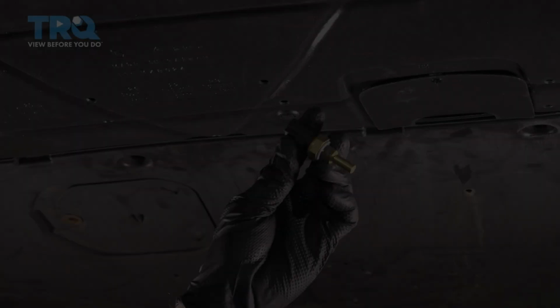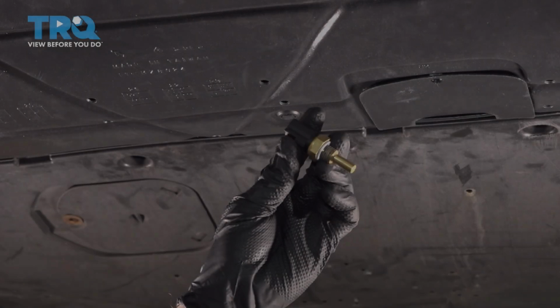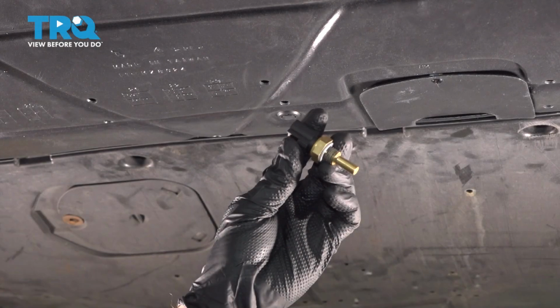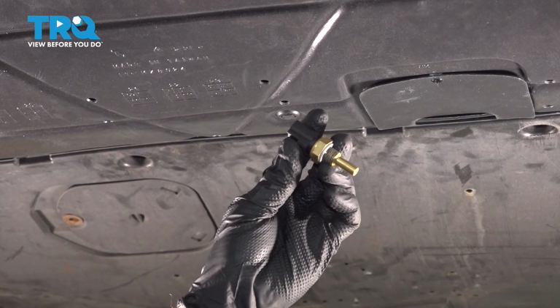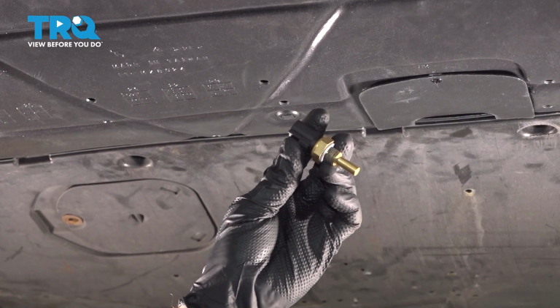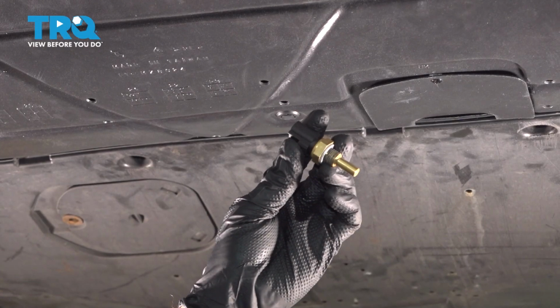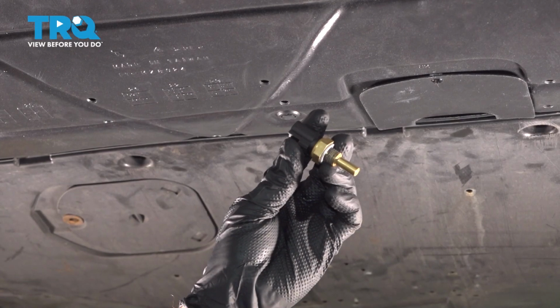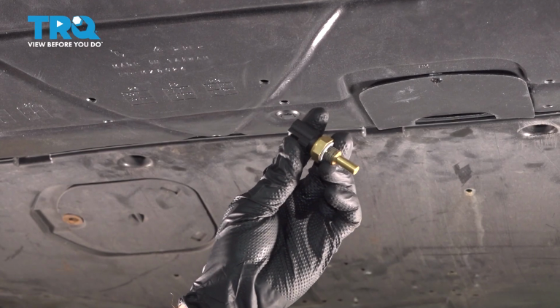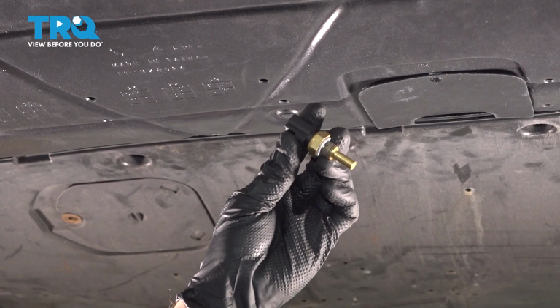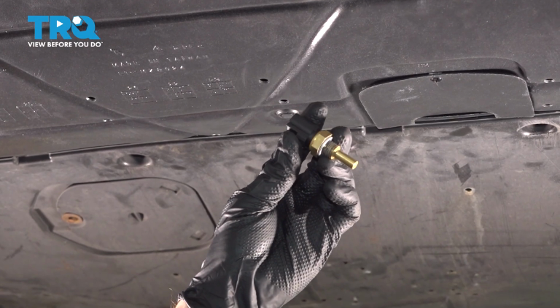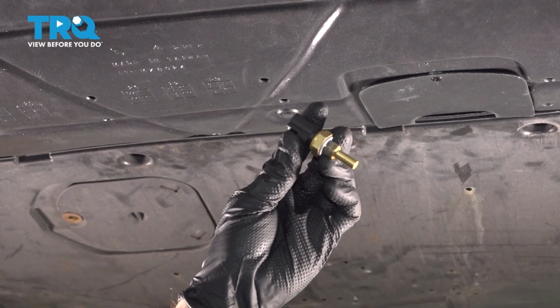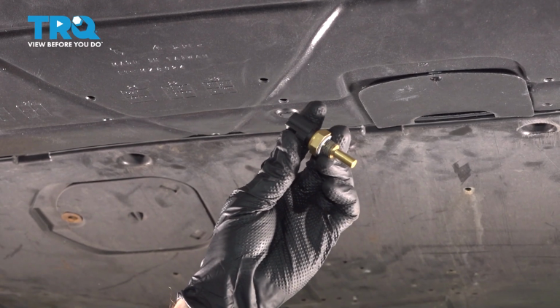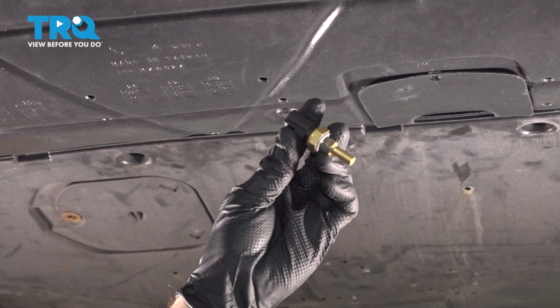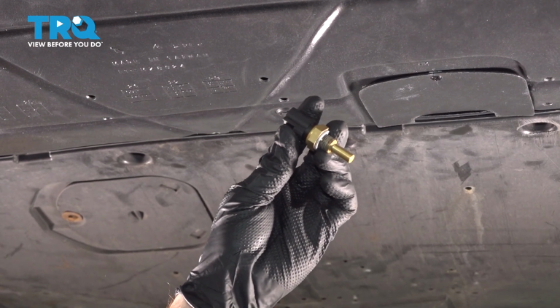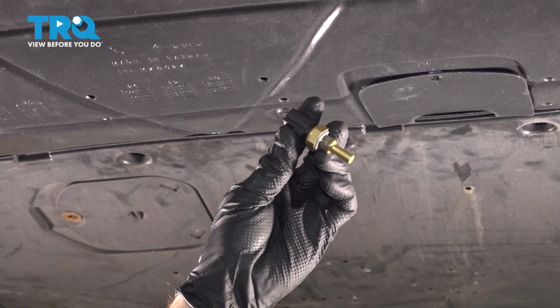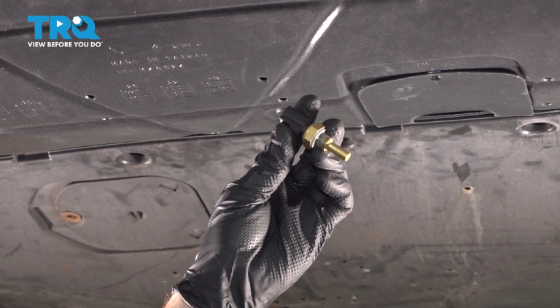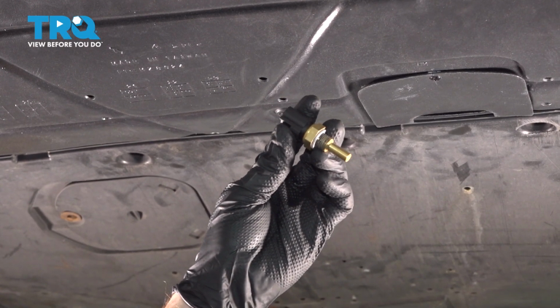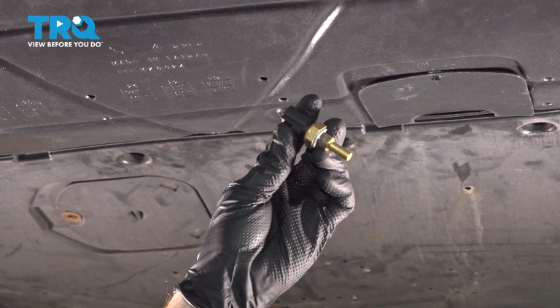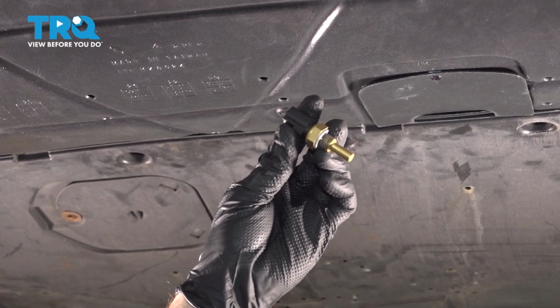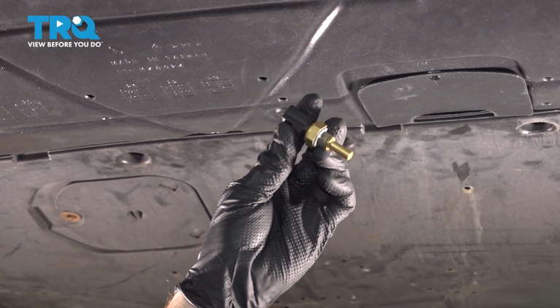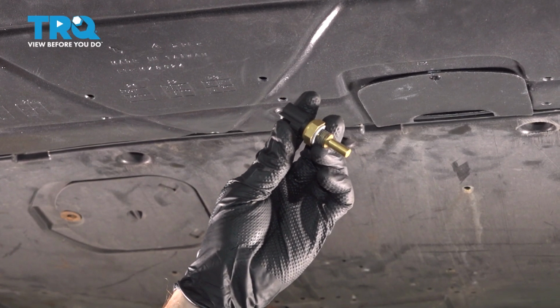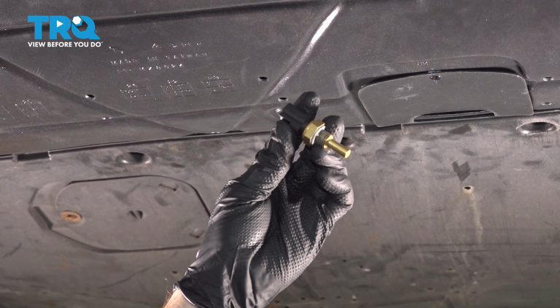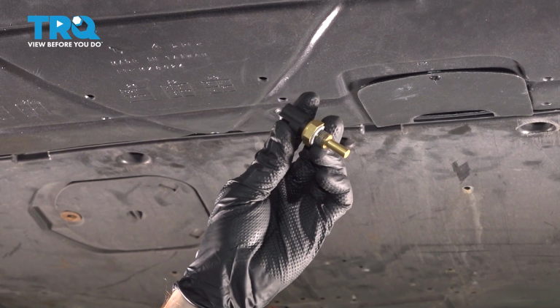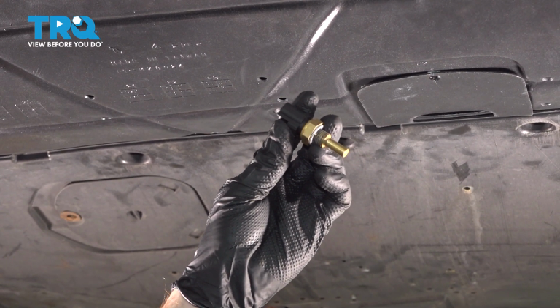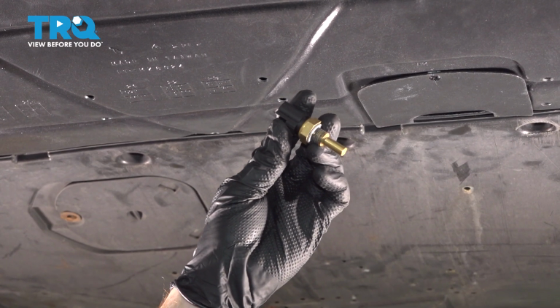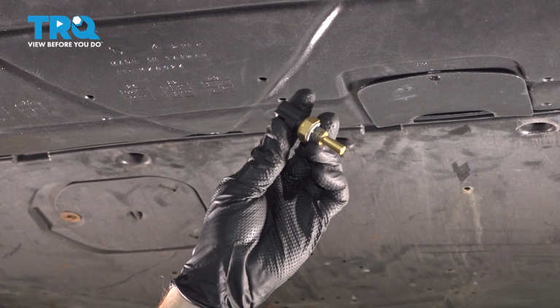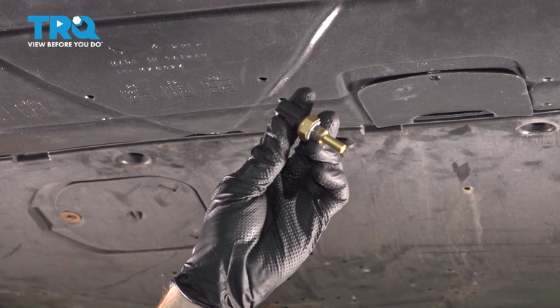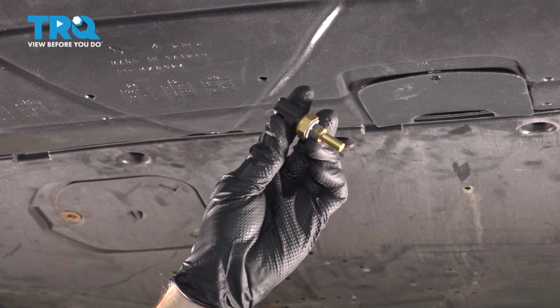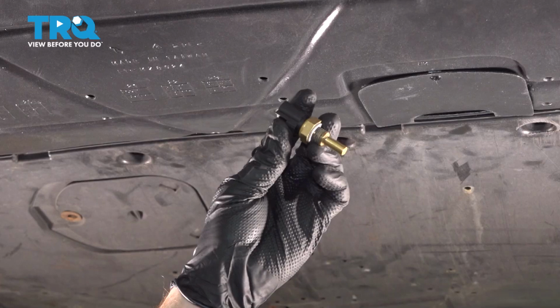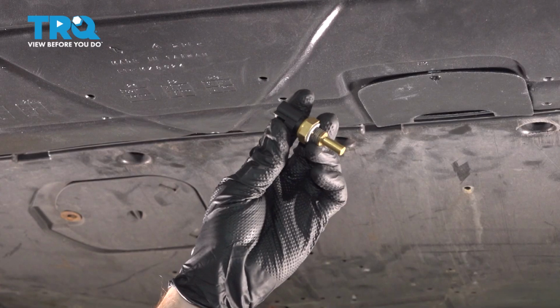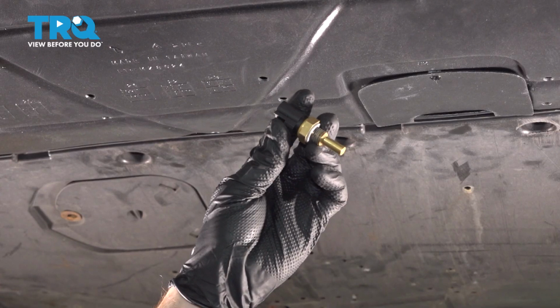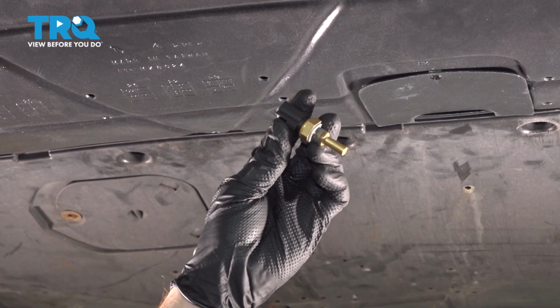This video will show you how to replace the coolant temp sensor on a Mazda 3. This will be located along the bottom of your radiator.